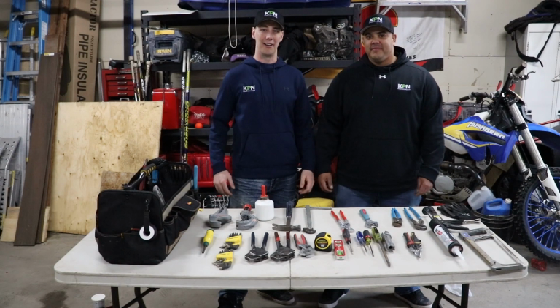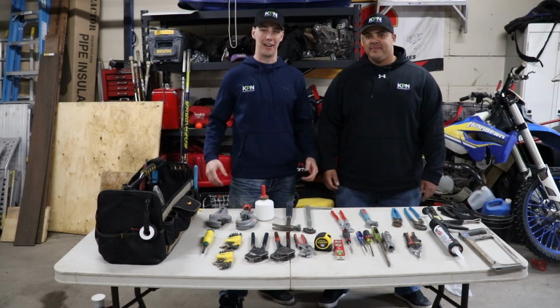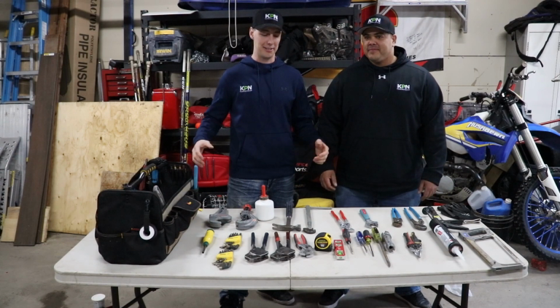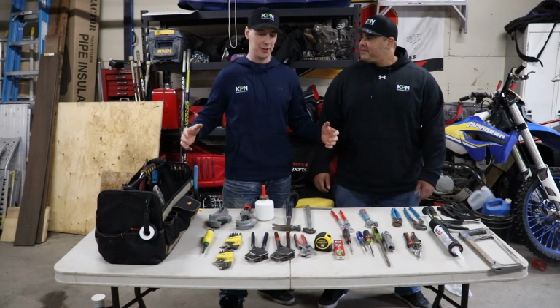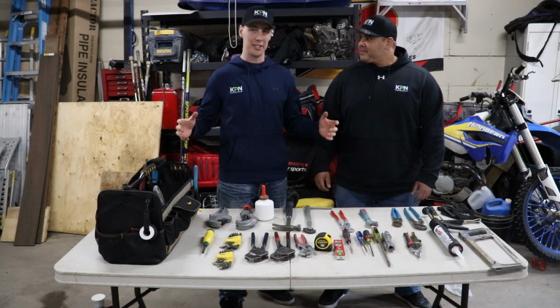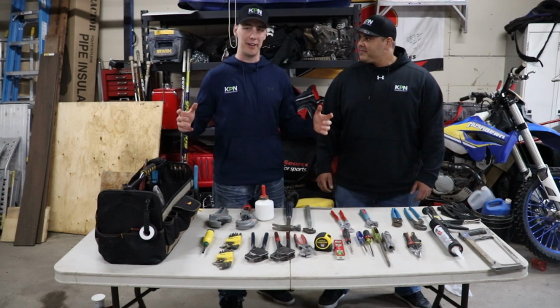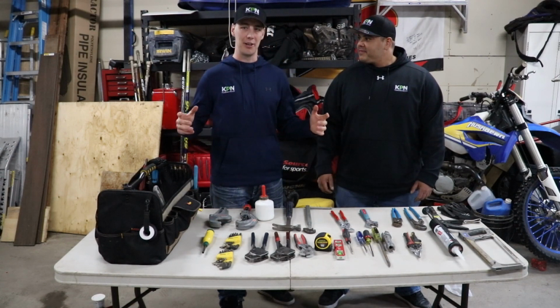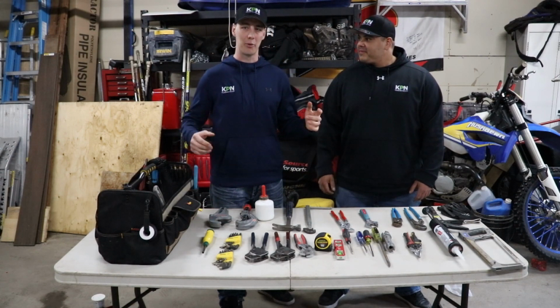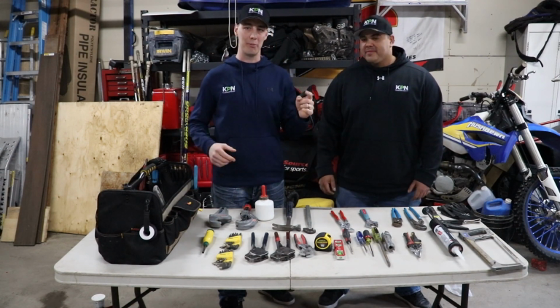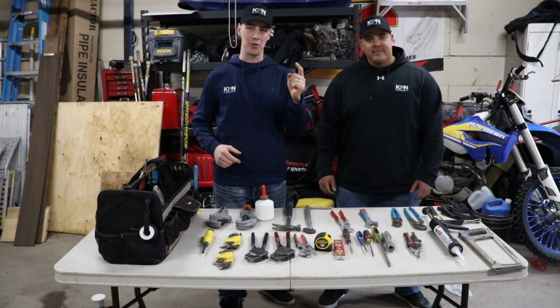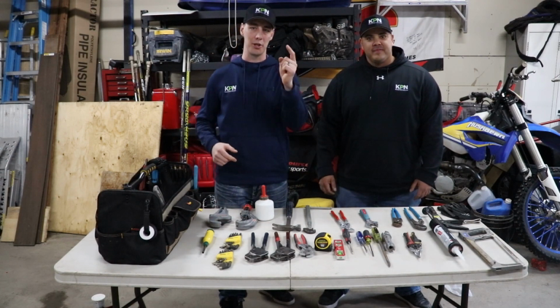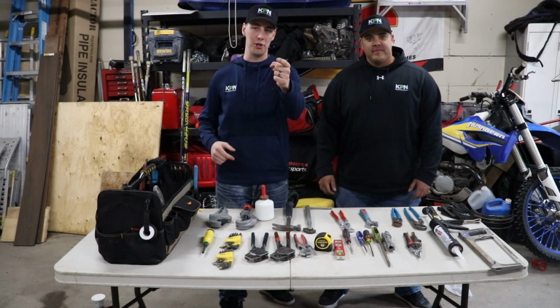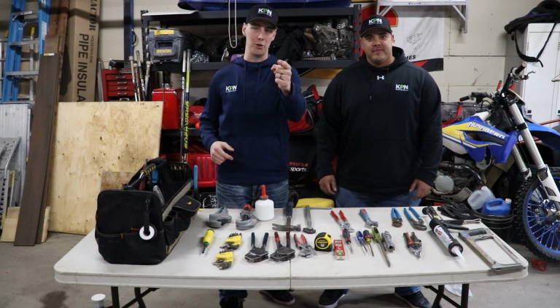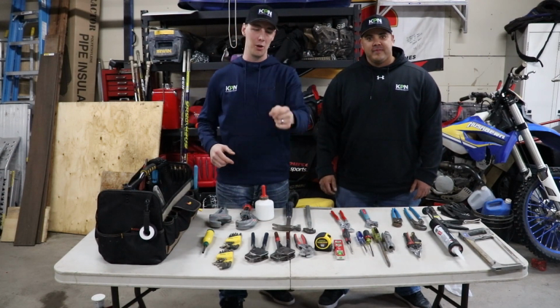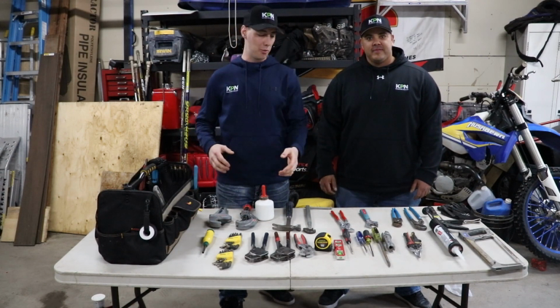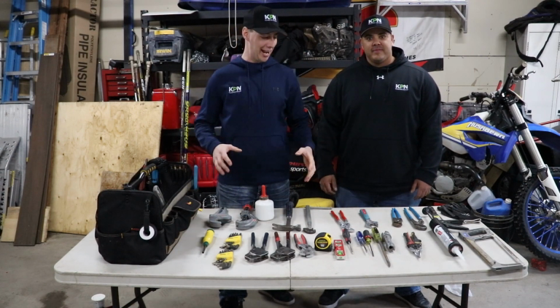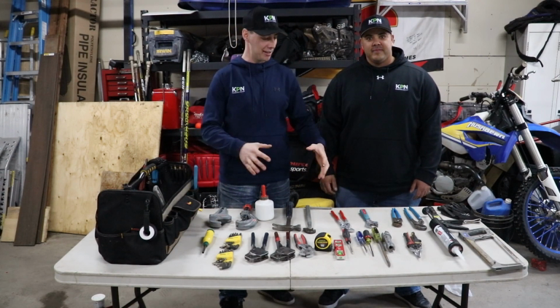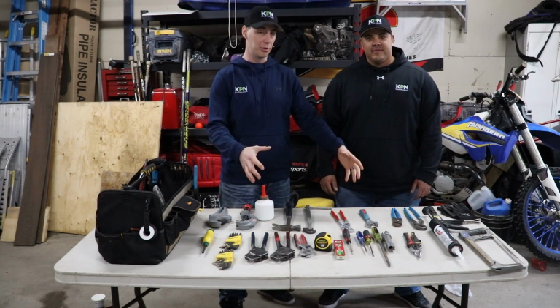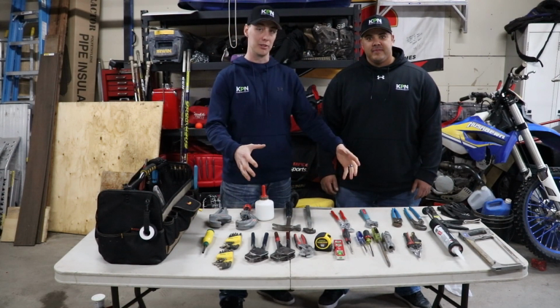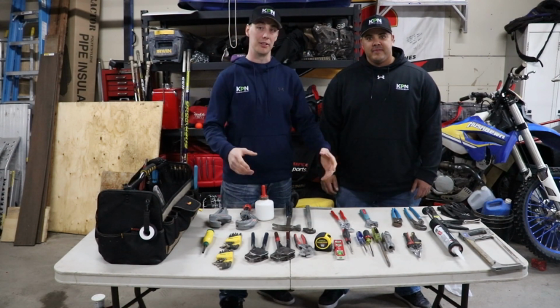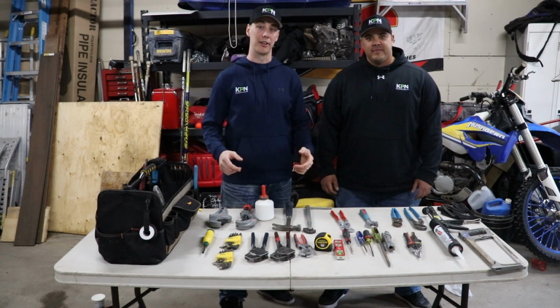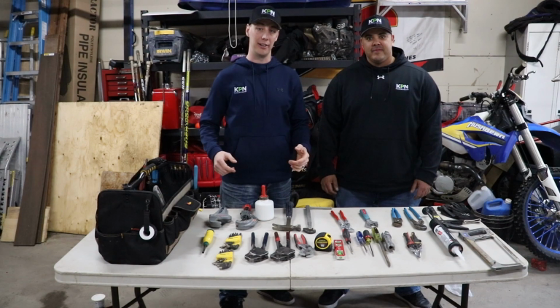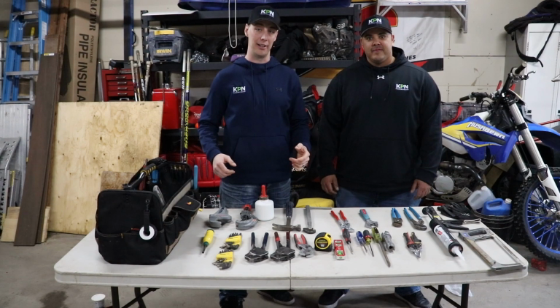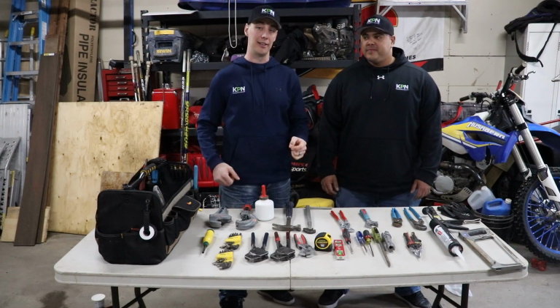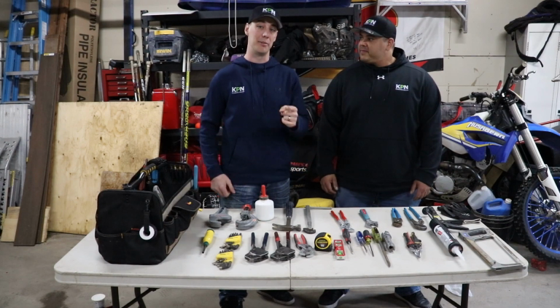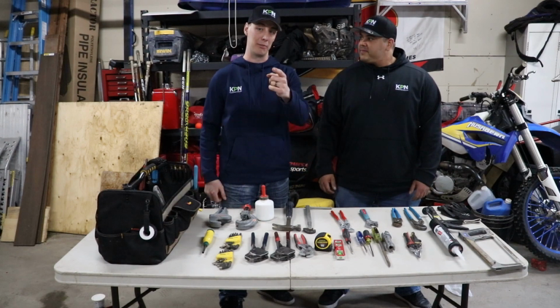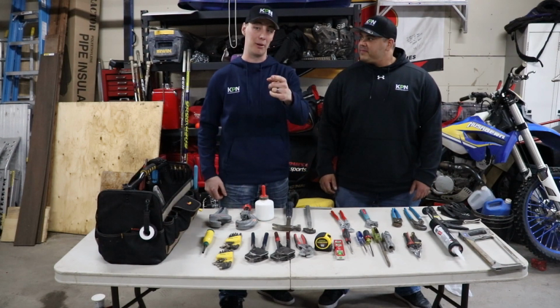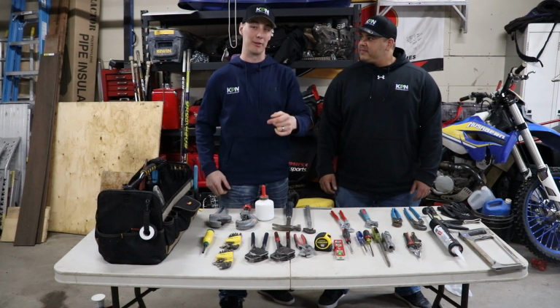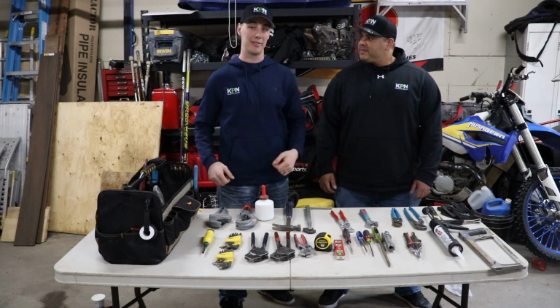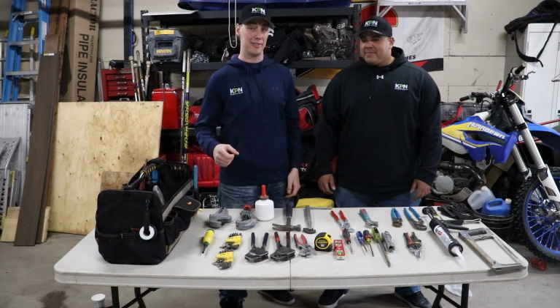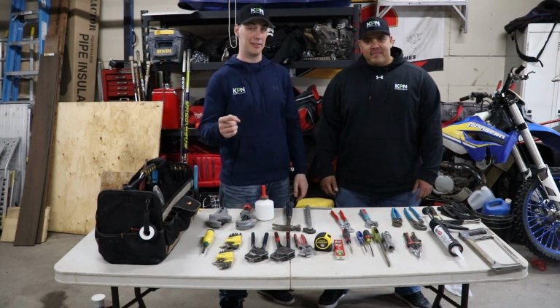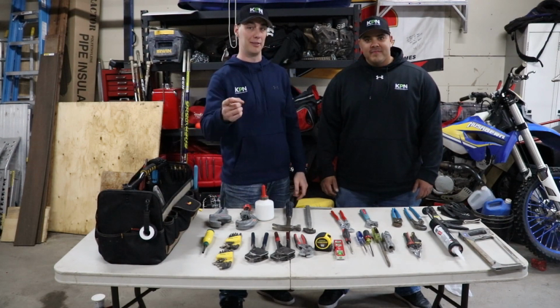Alright, so in this video we're going to be showing you what hand tools you're going to need to become a plumber. Stay tuned.